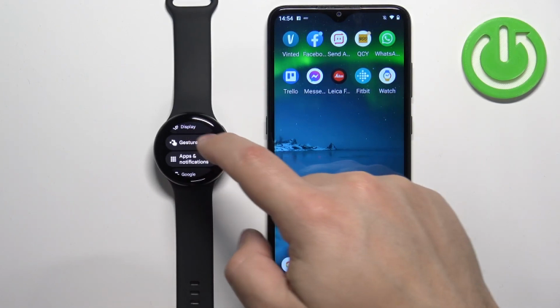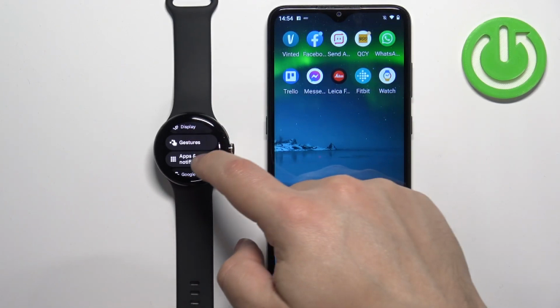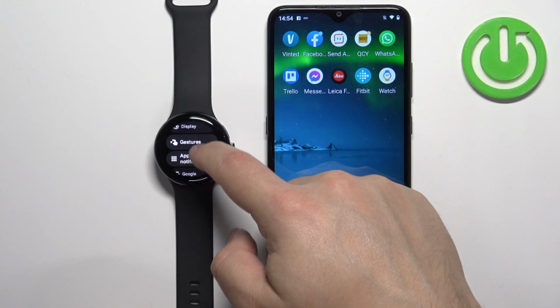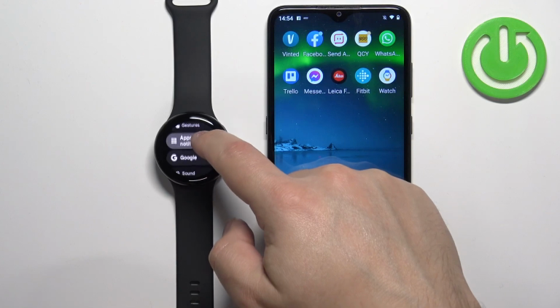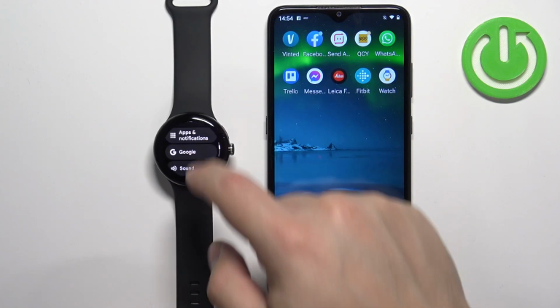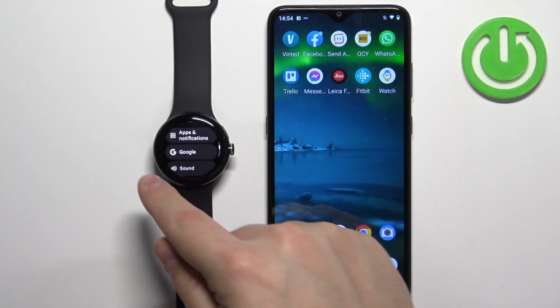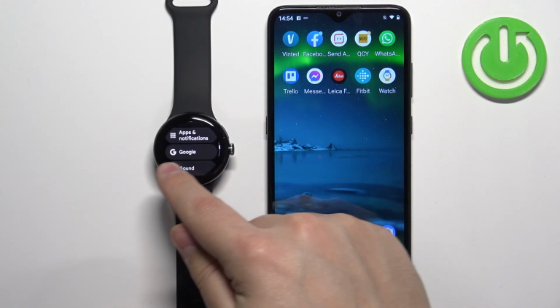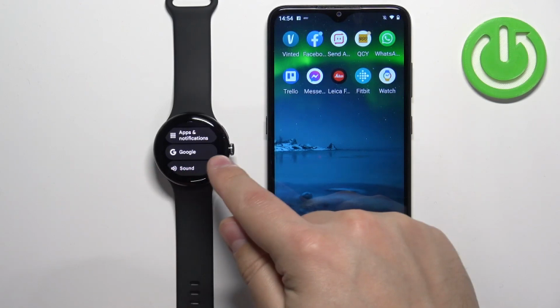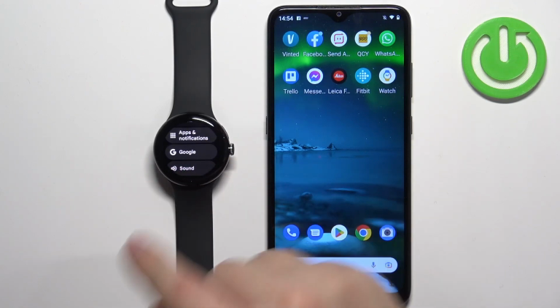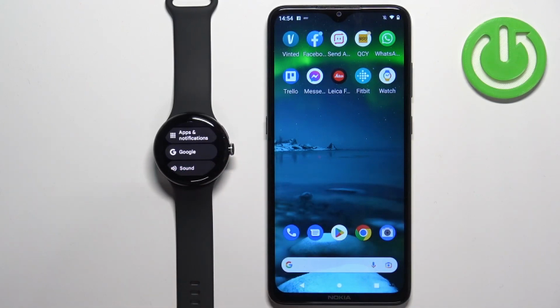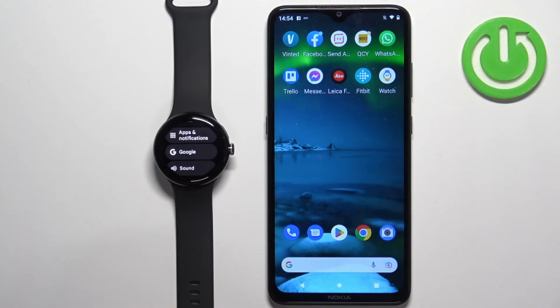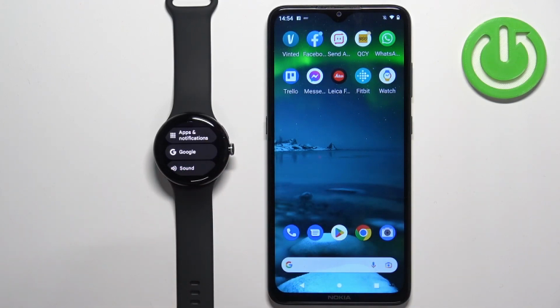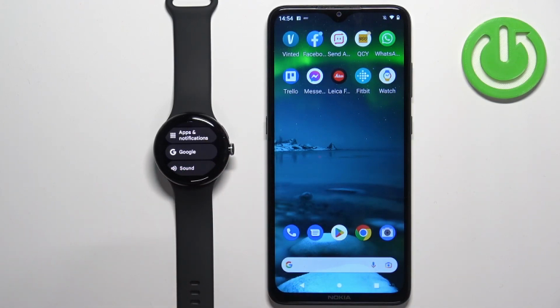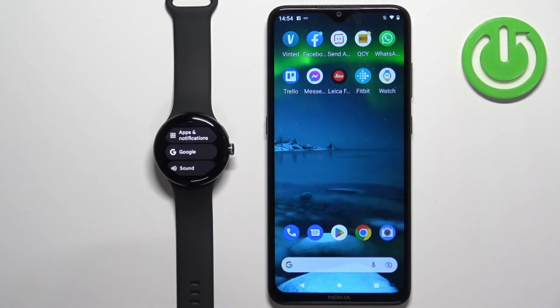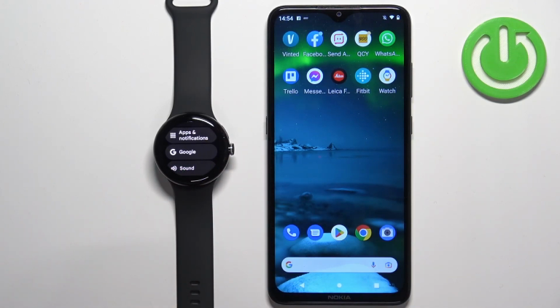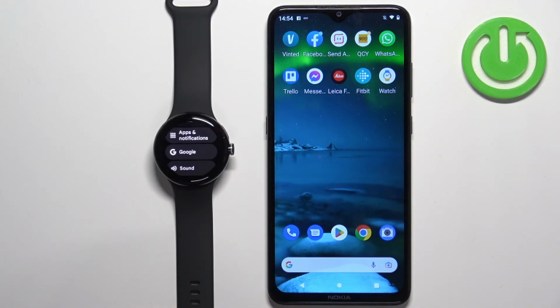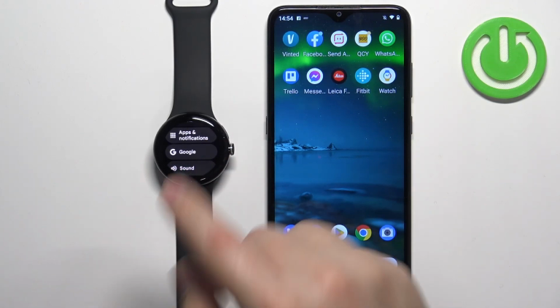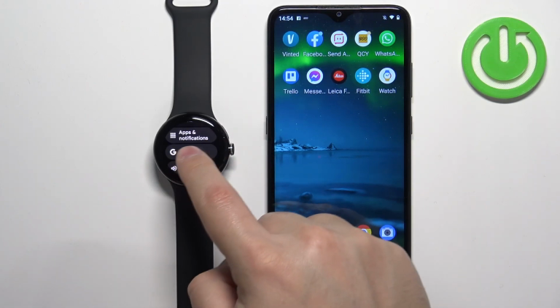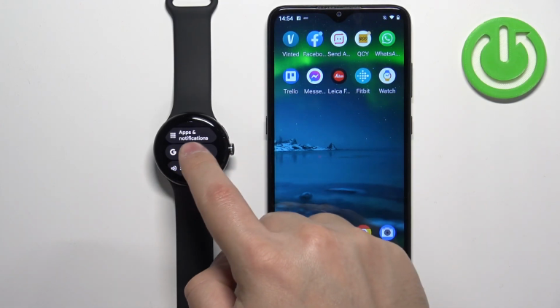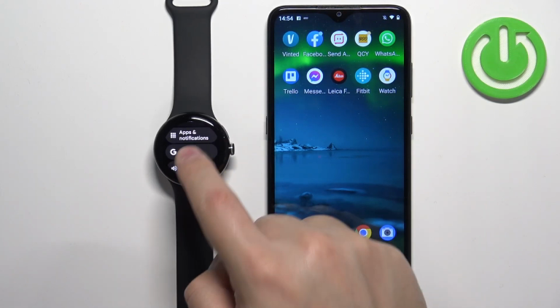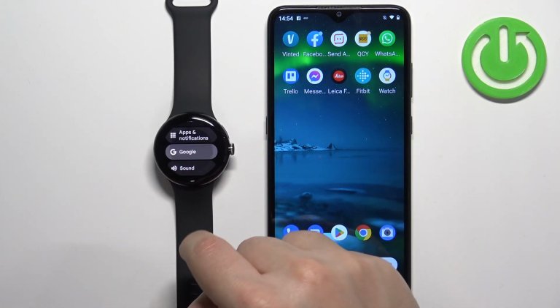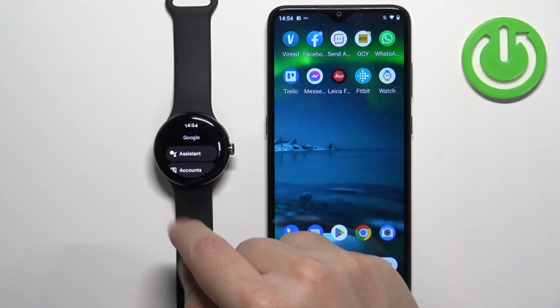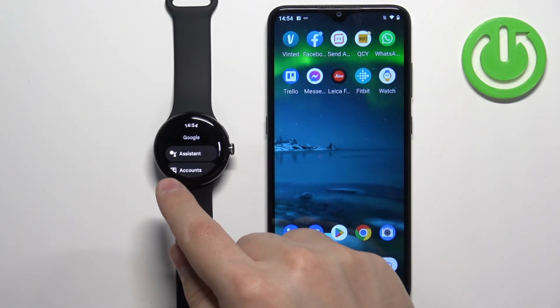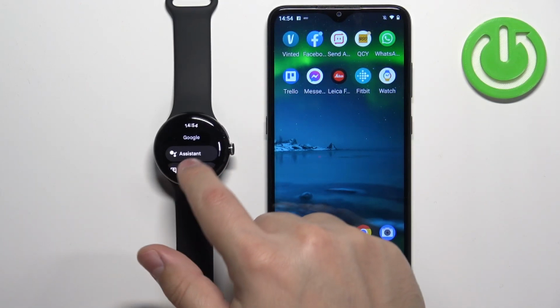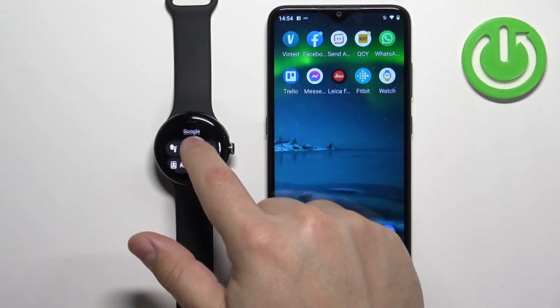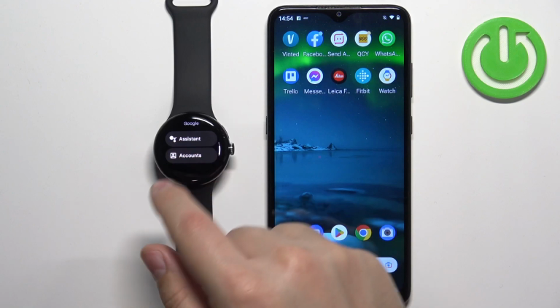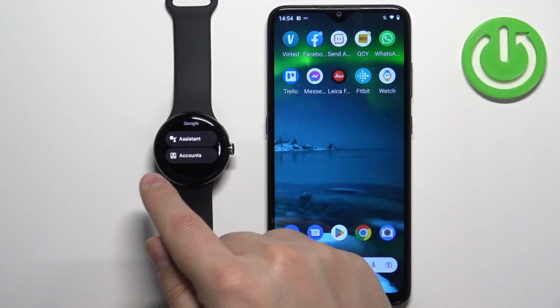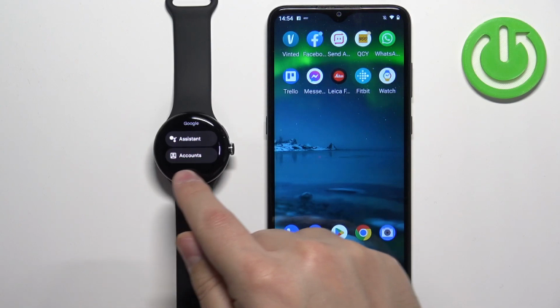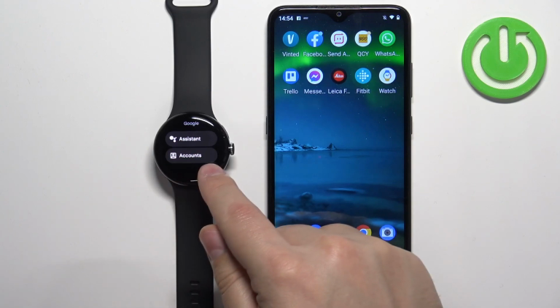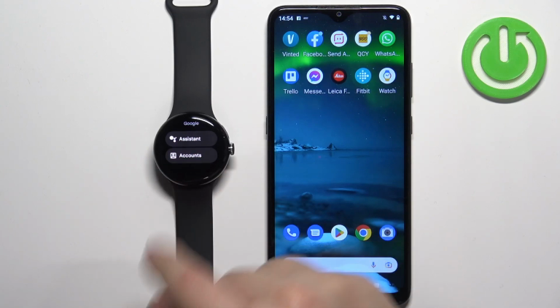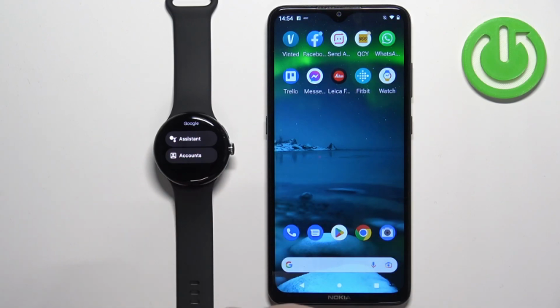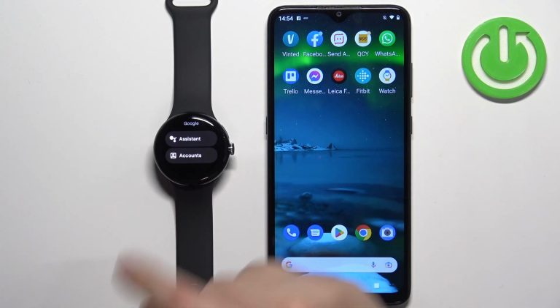Find the option called Google and tap on it. Here you can select the Accounts option.